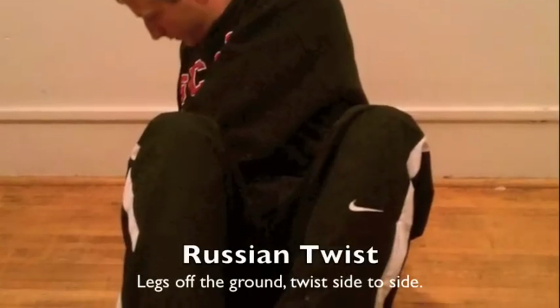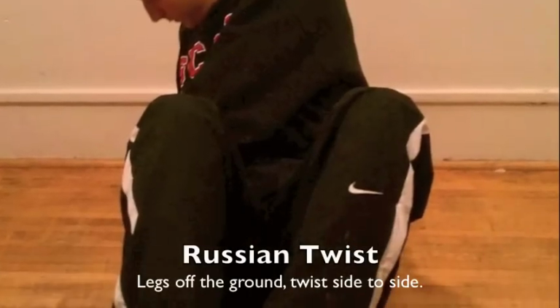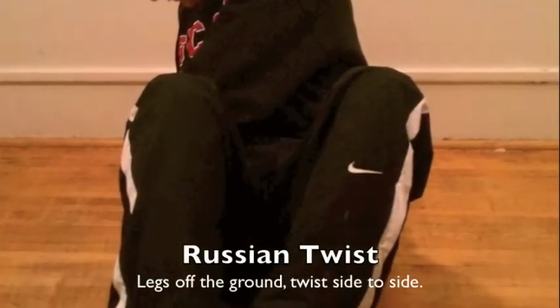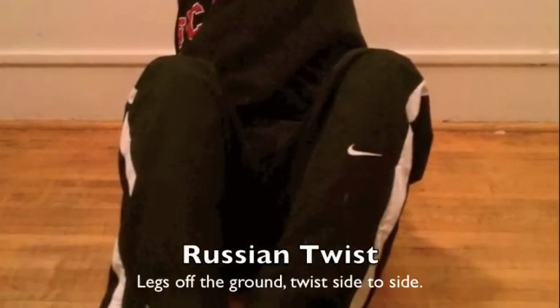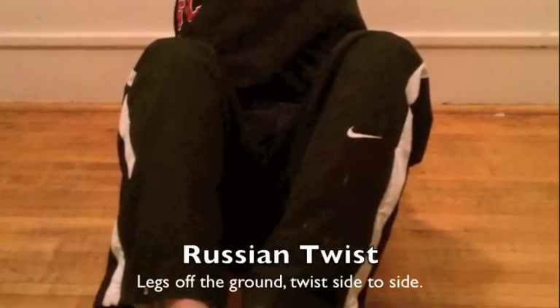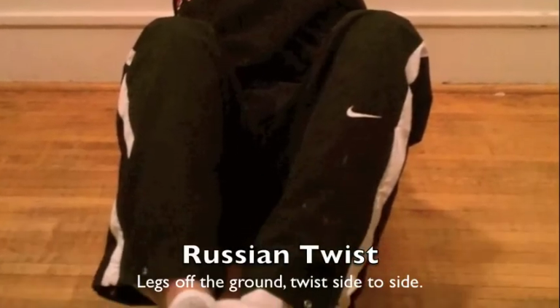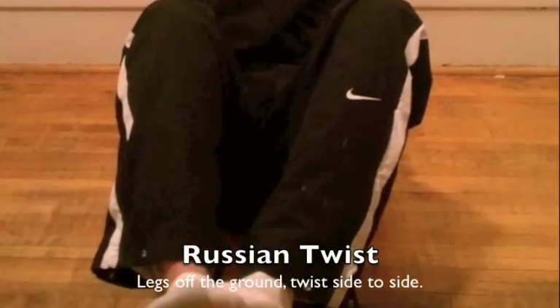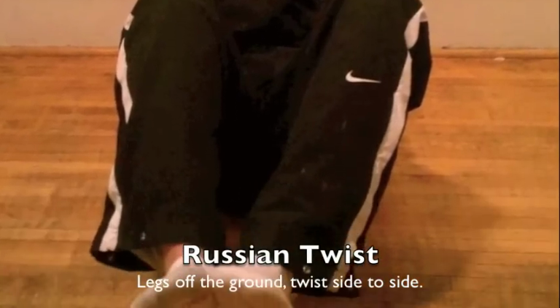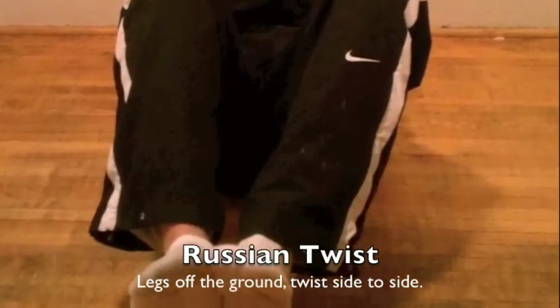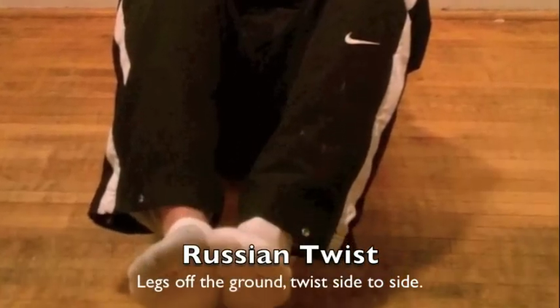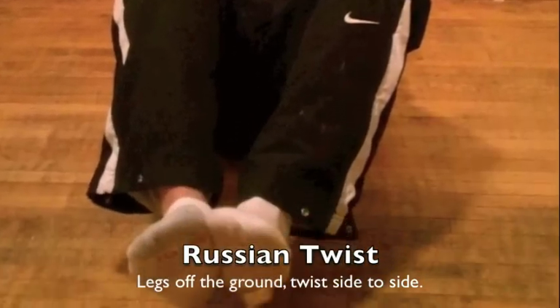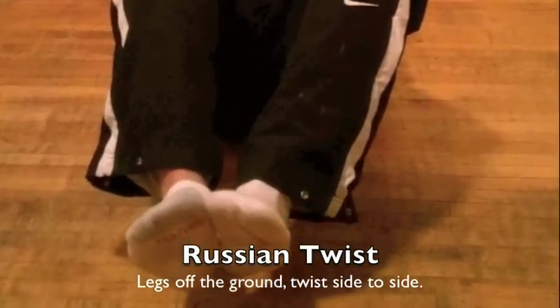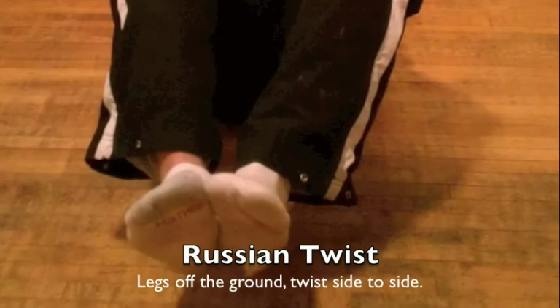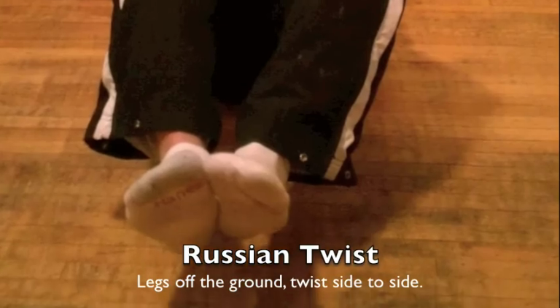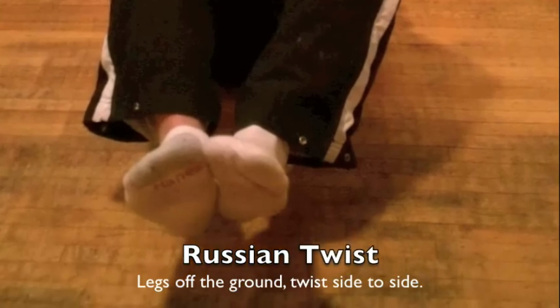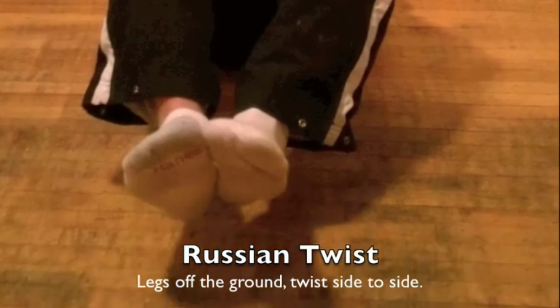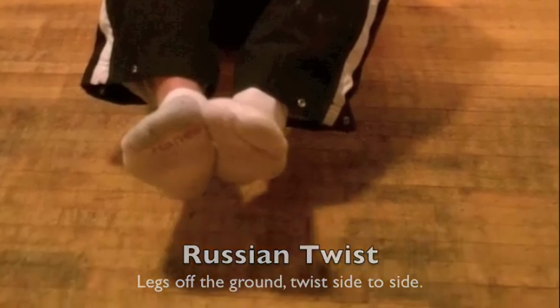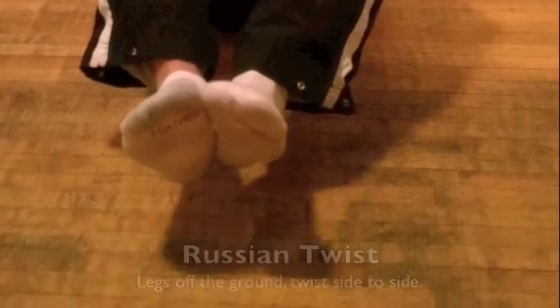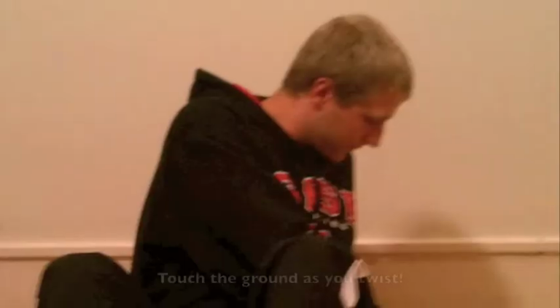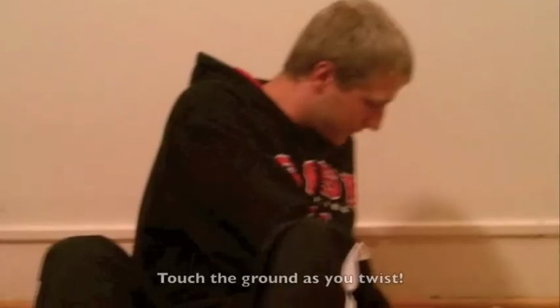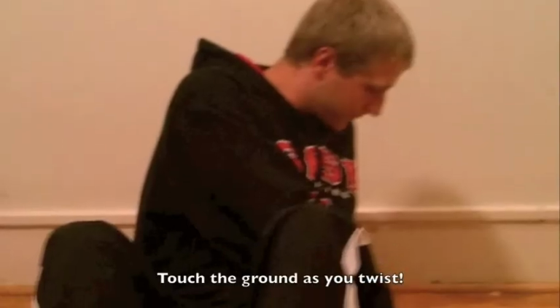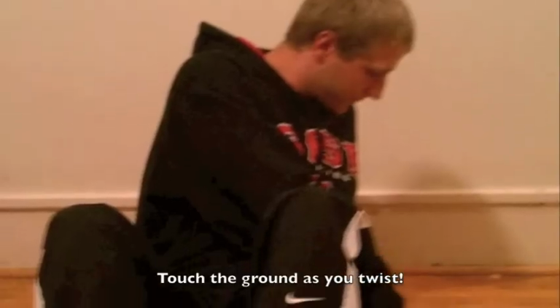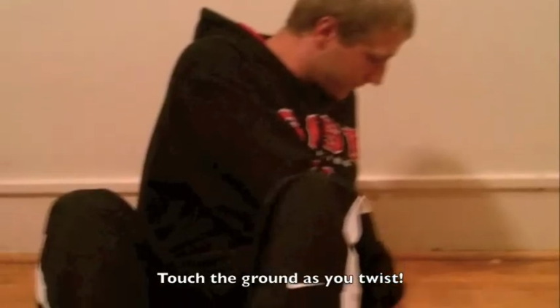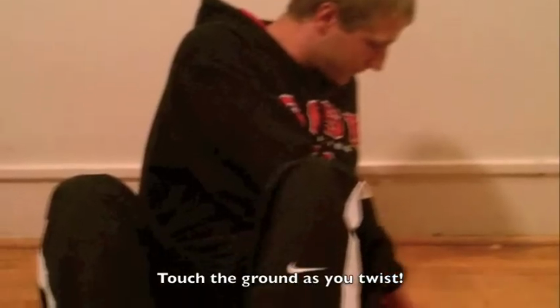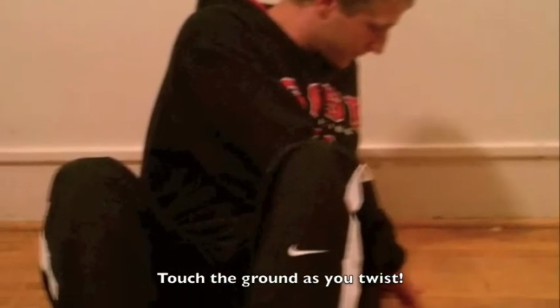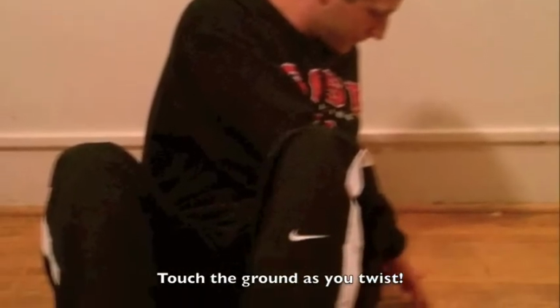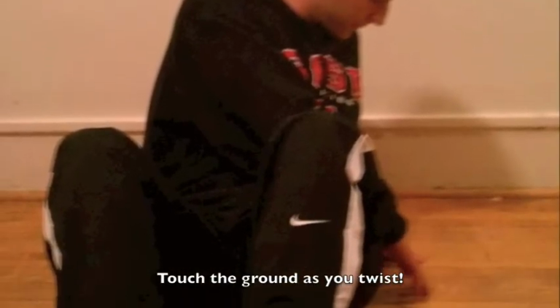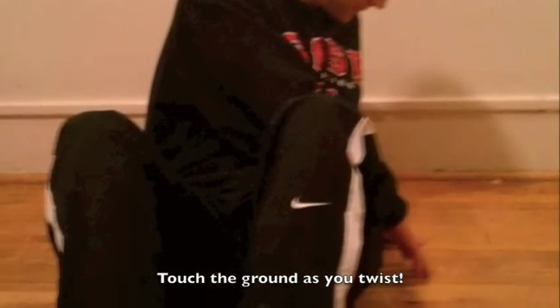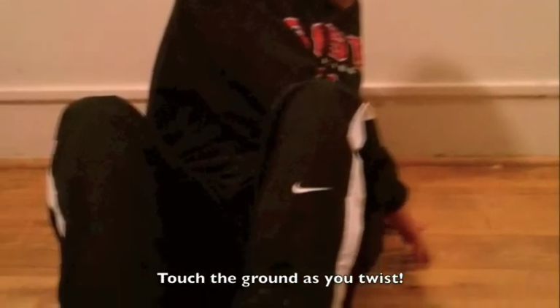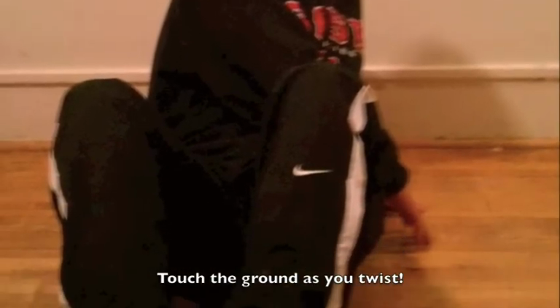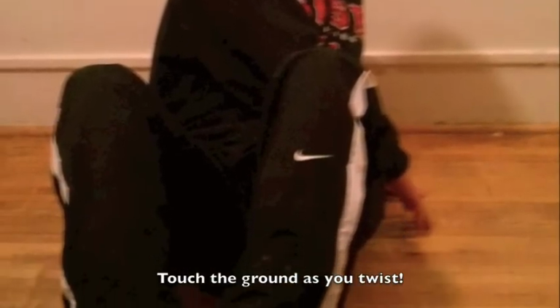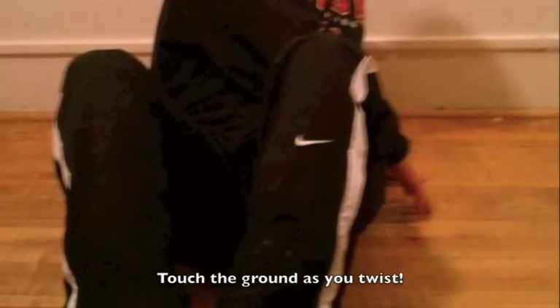Next one is the Russian twist. Our legs are up off the ground. We twist side to side, touching the ground as we twist.